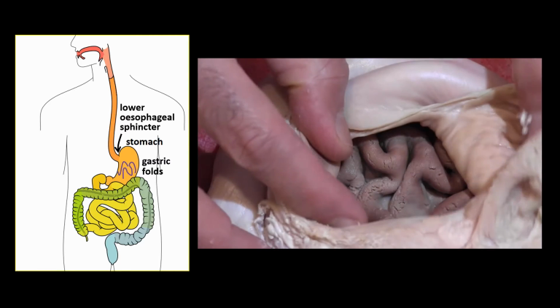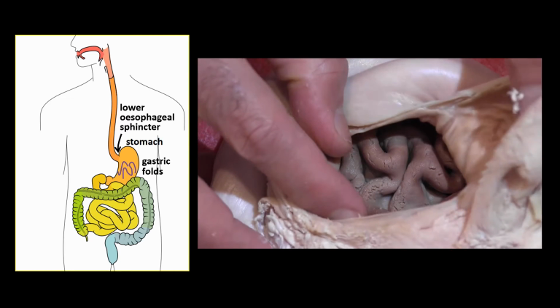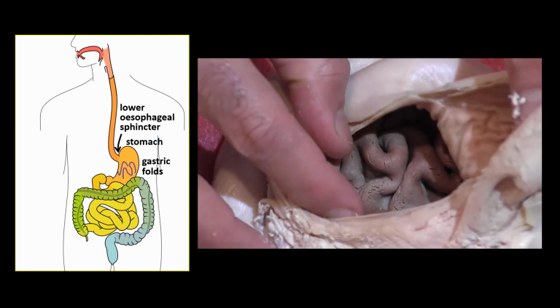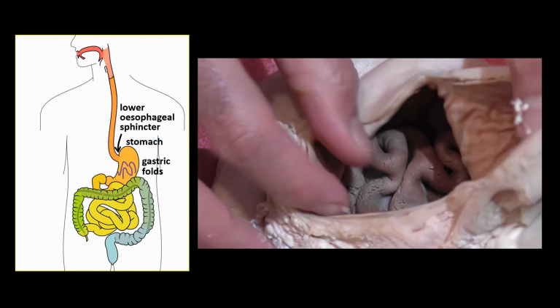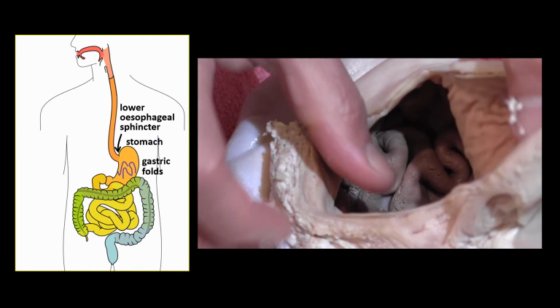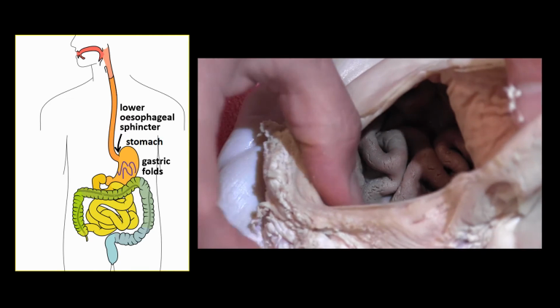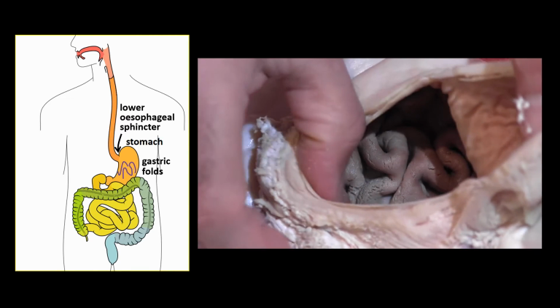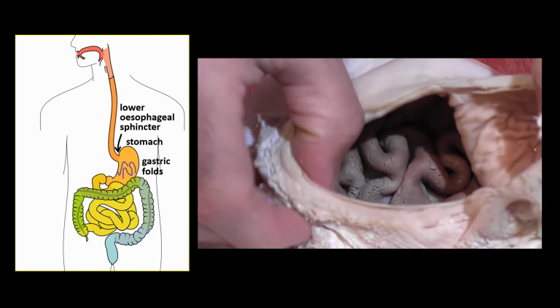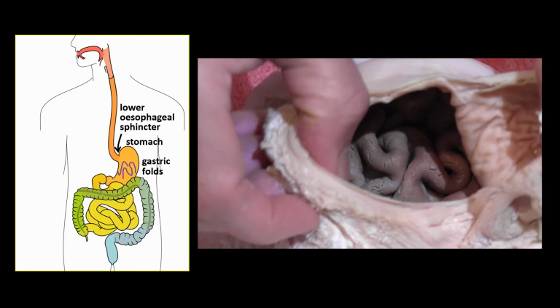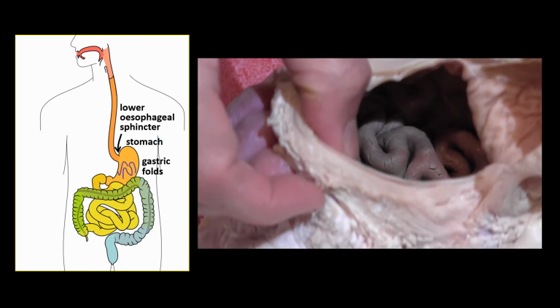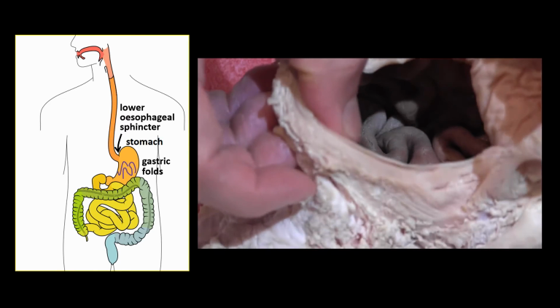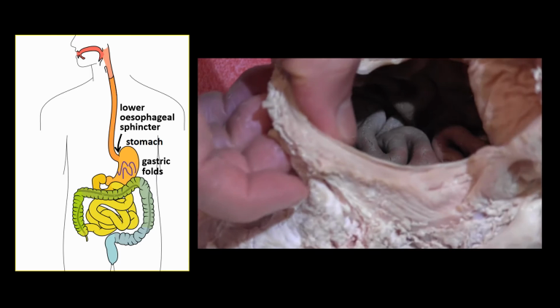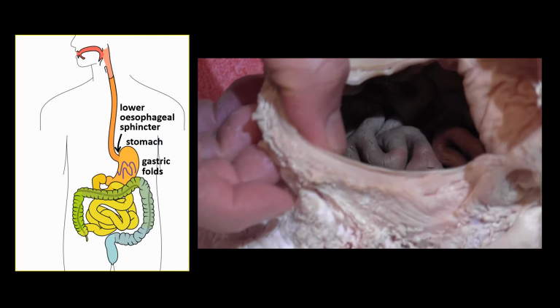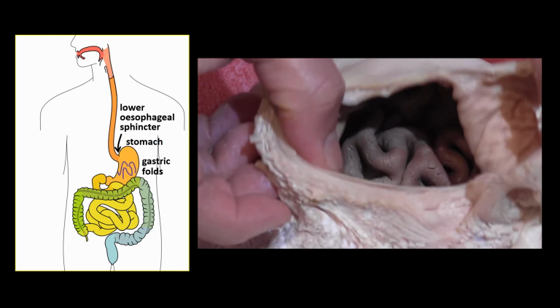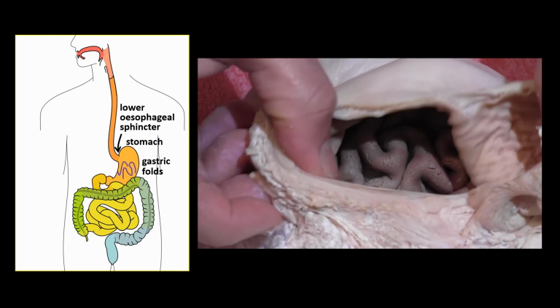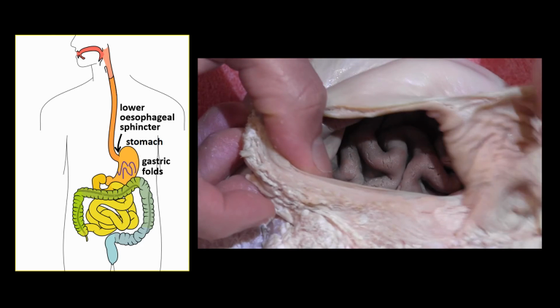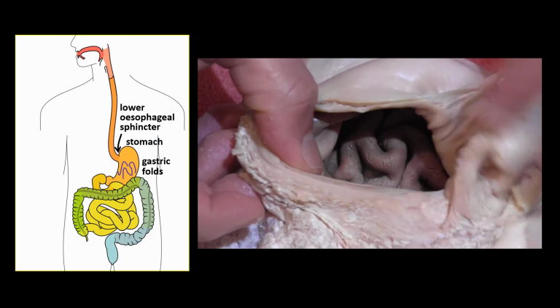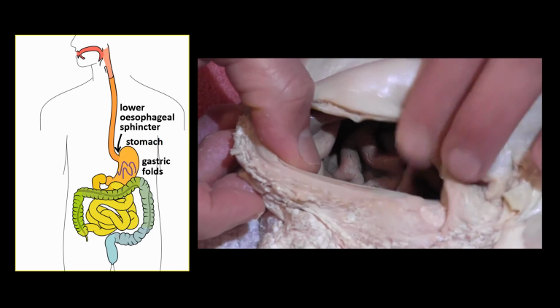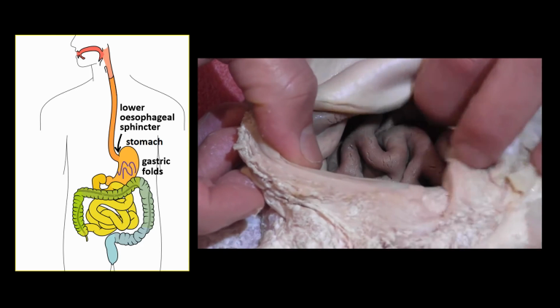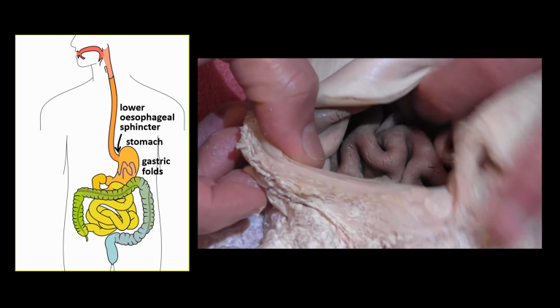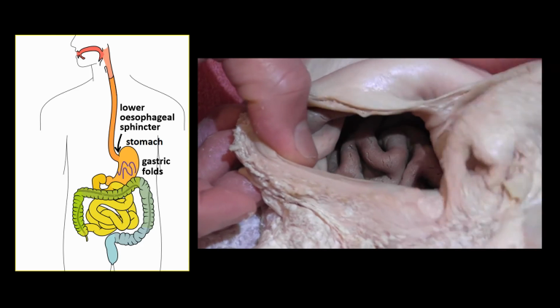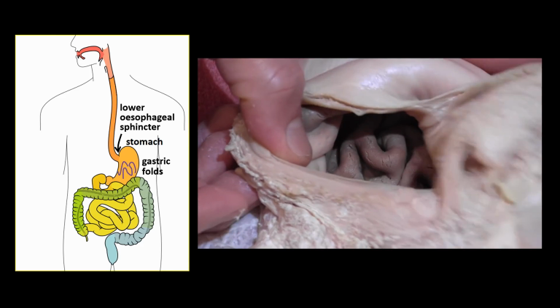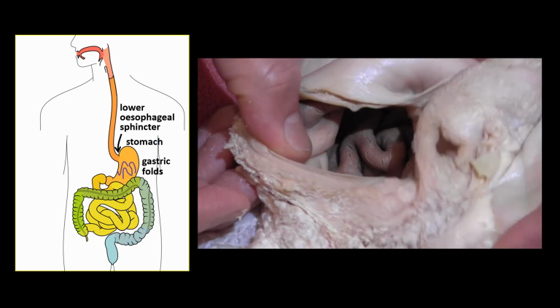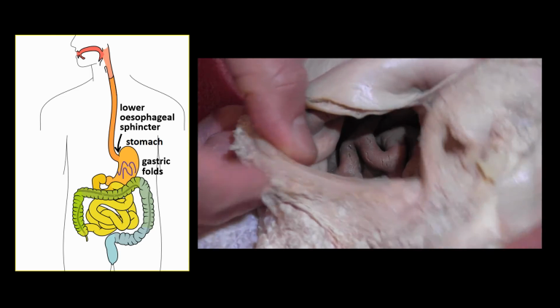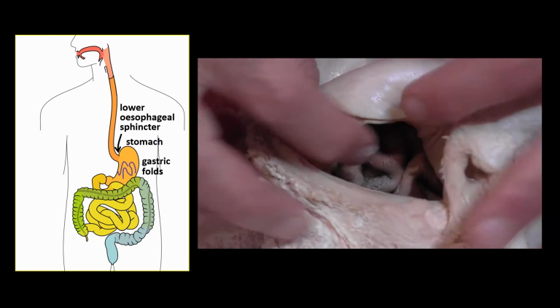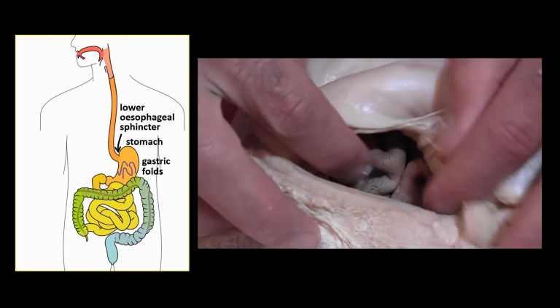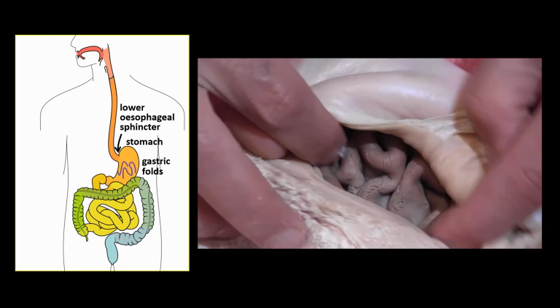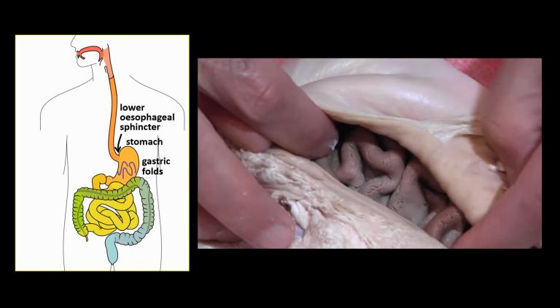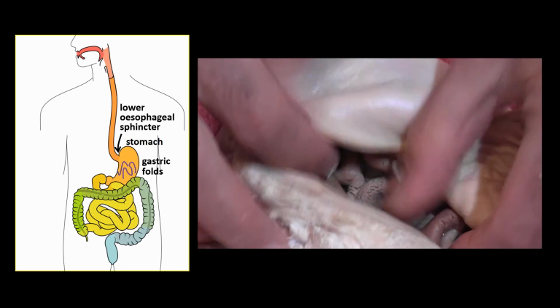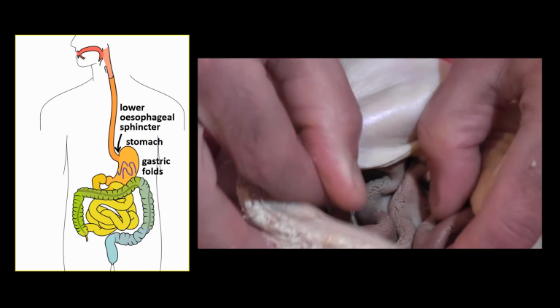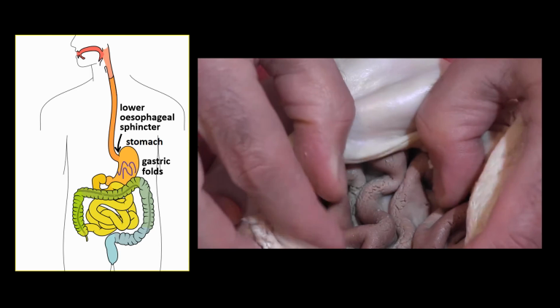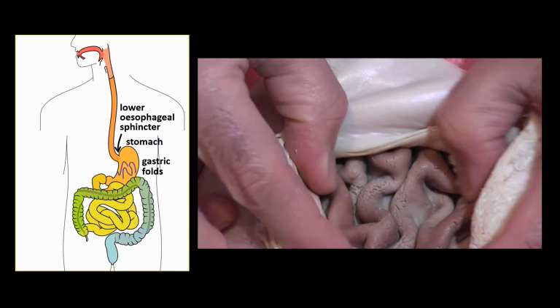By the way, the massive hole we're looking through is not a feature of the stomach — it was cut by the butcher. I'm not sure why.